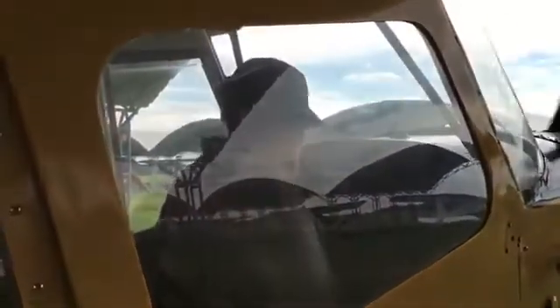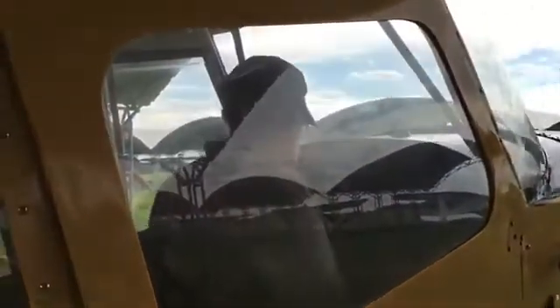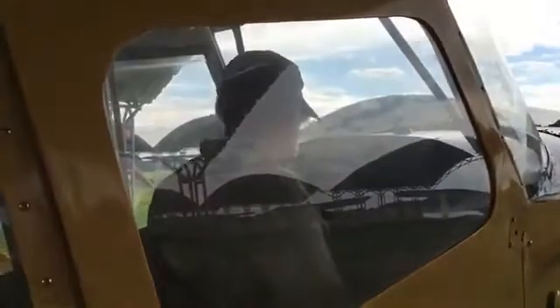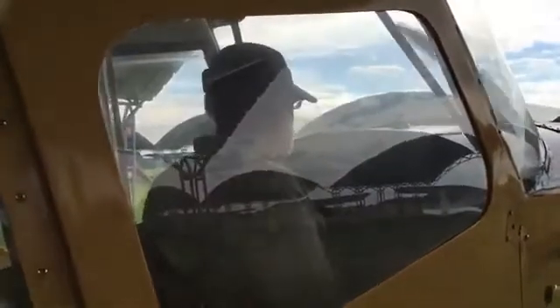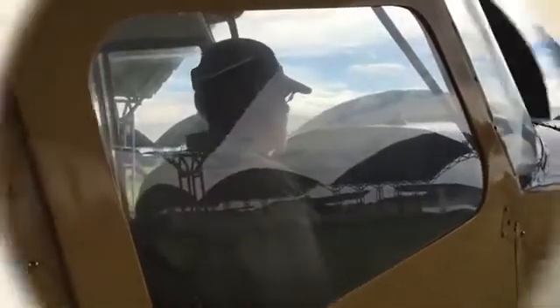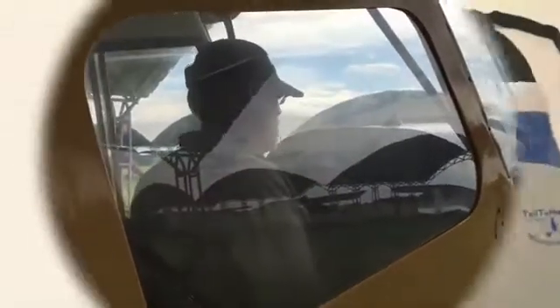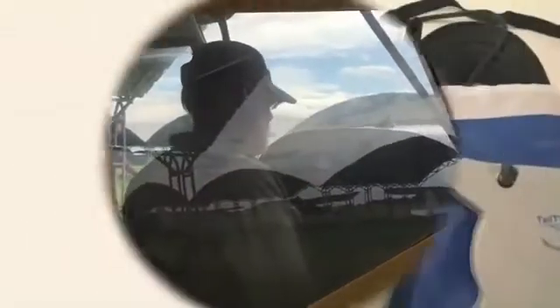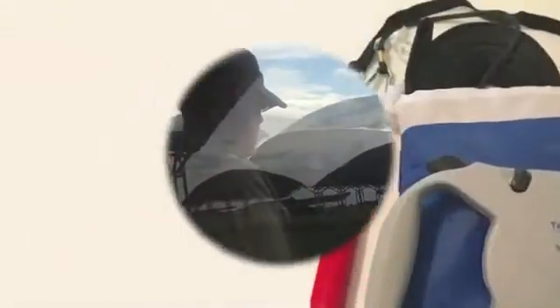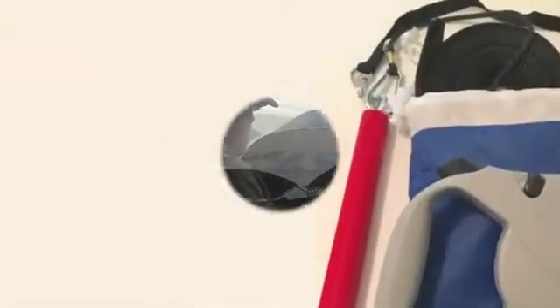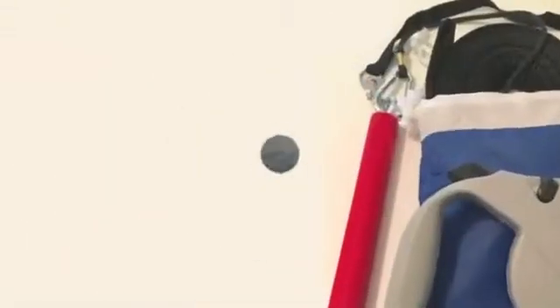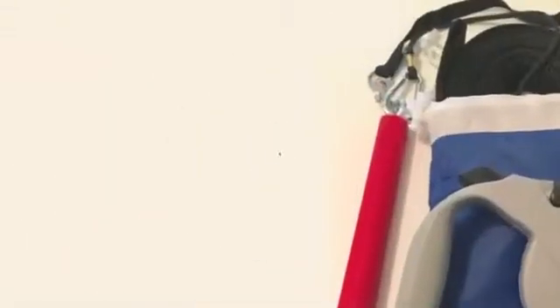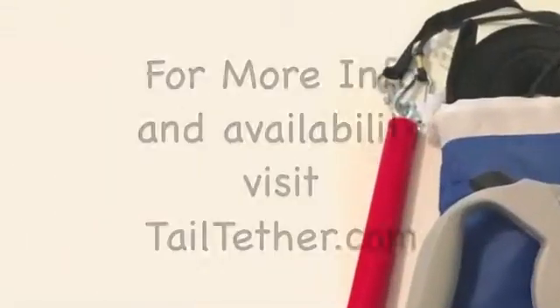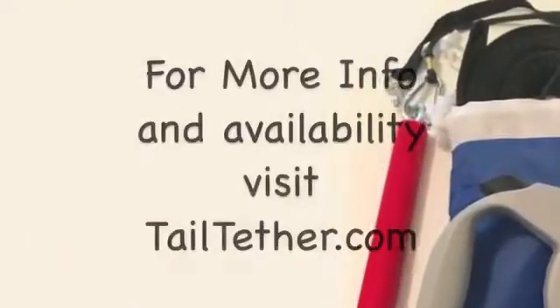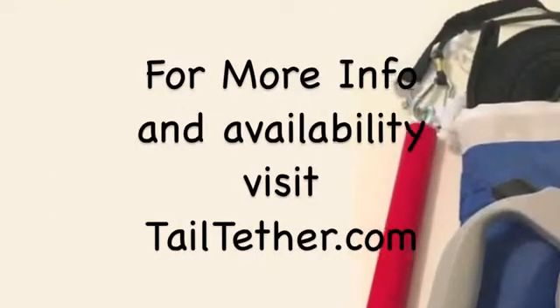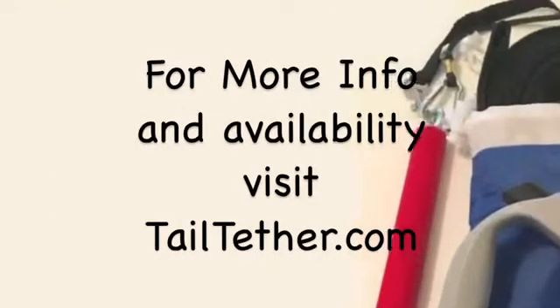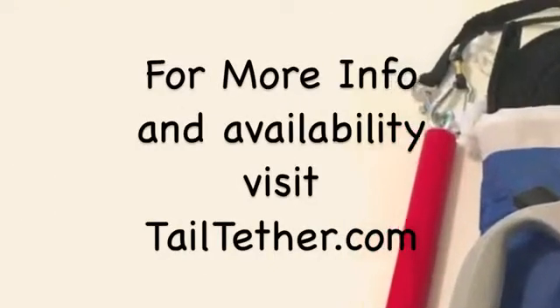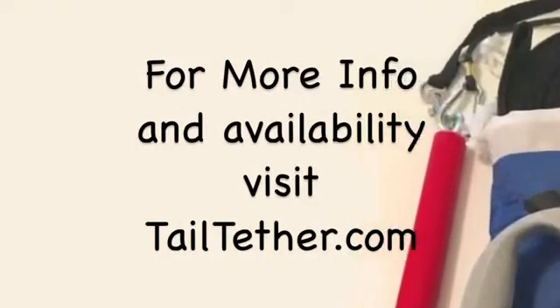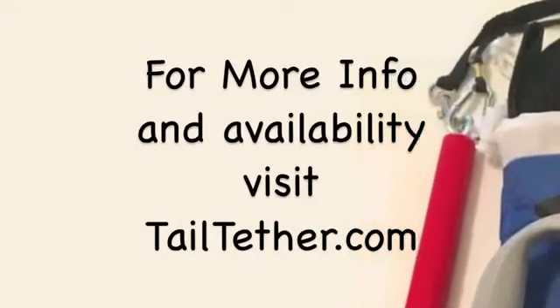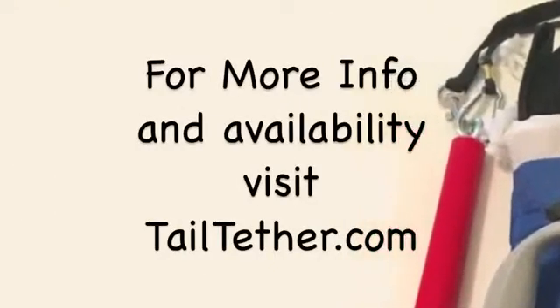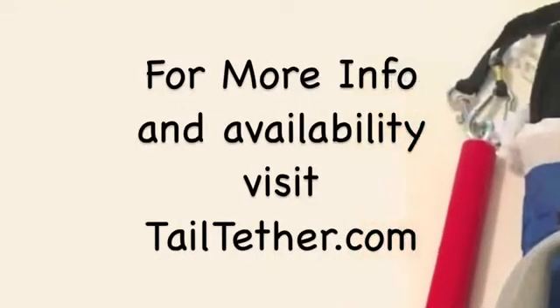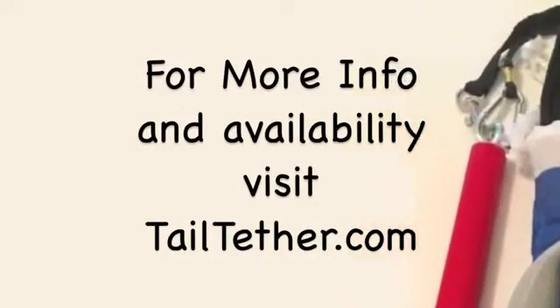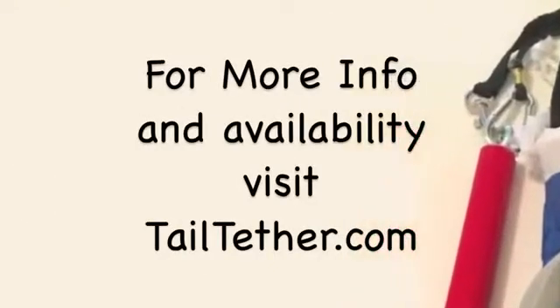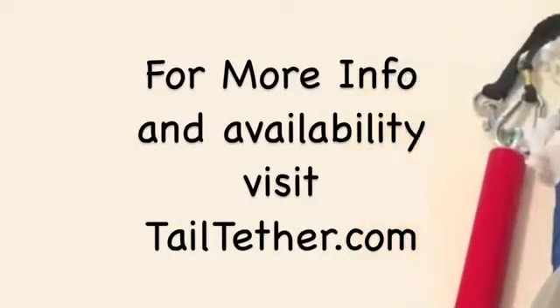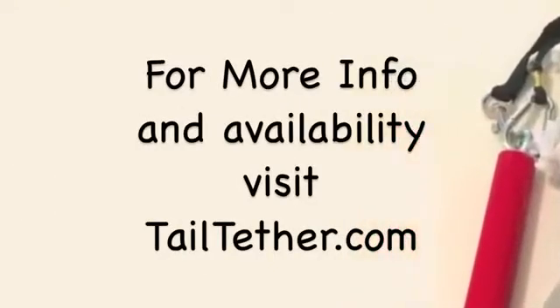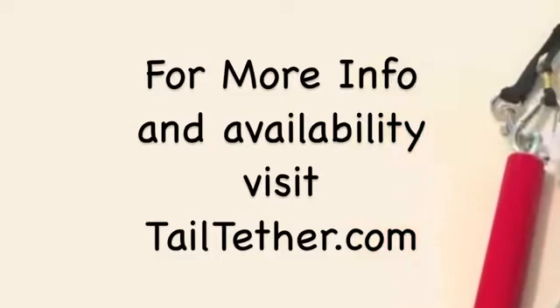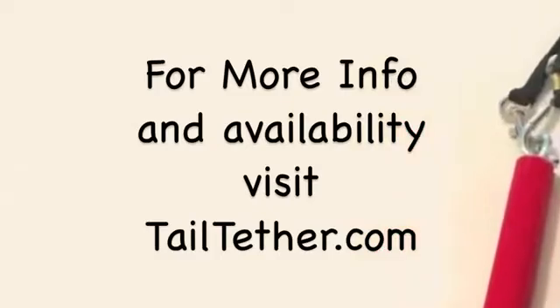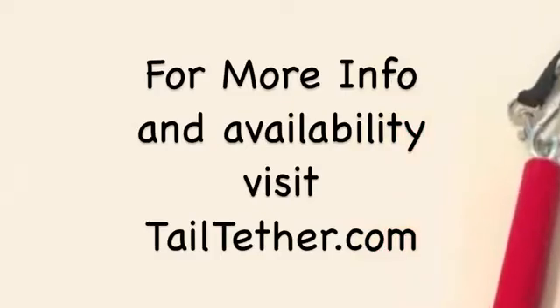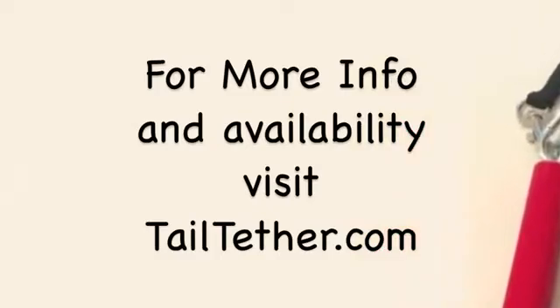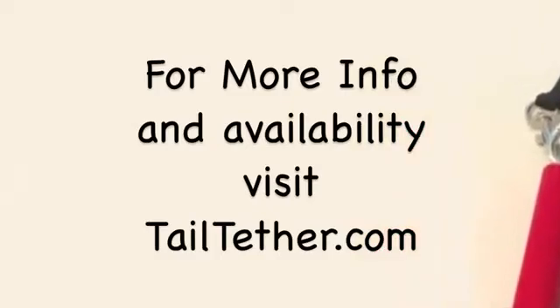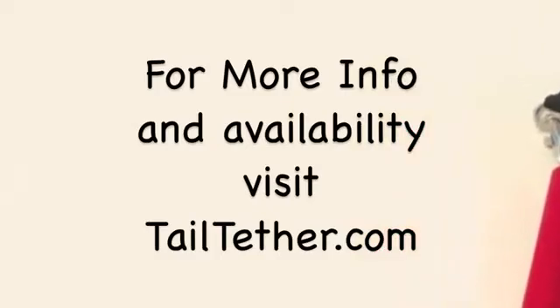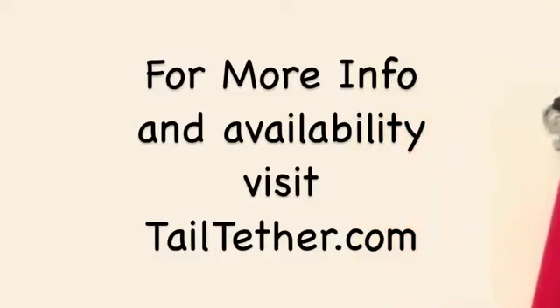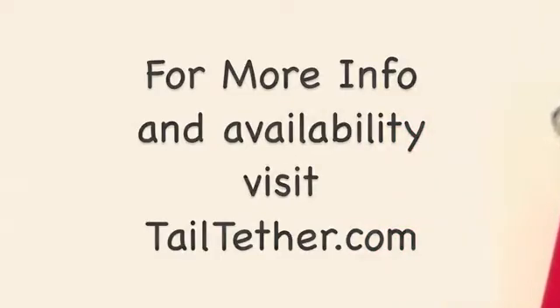For more information on the Tail Tether Hand Prop Safety System, visit www.tailtether.com. Enjoy safe flying!